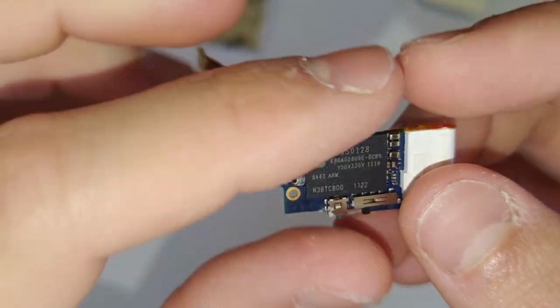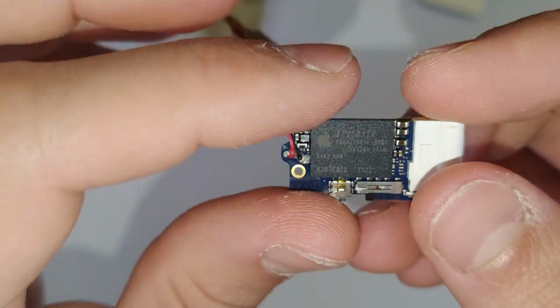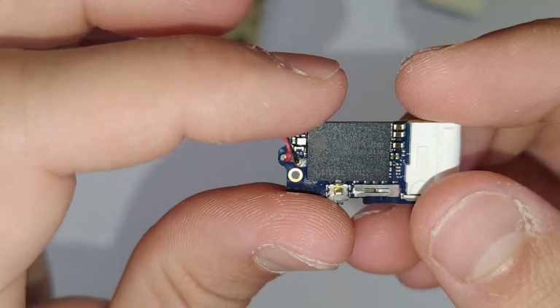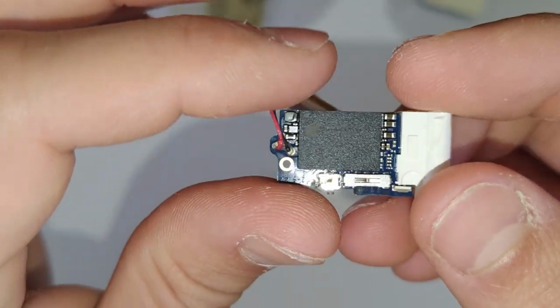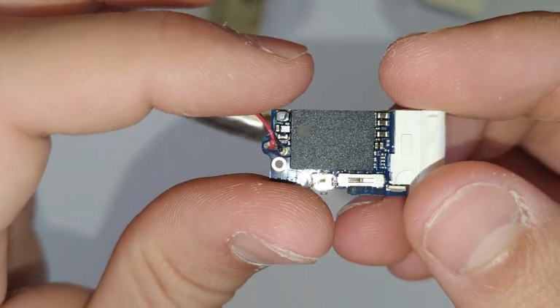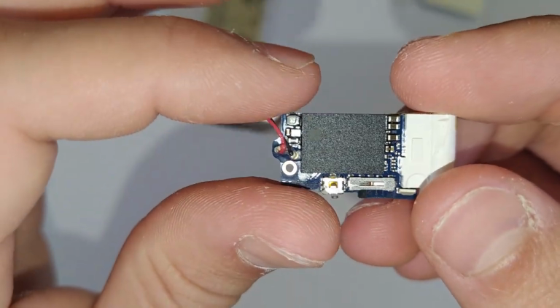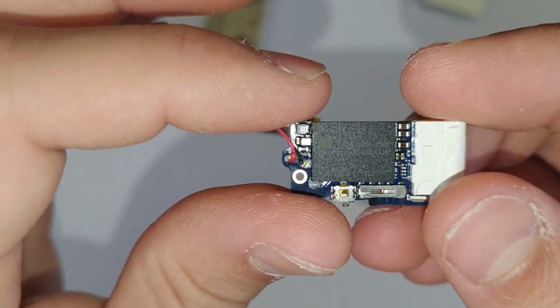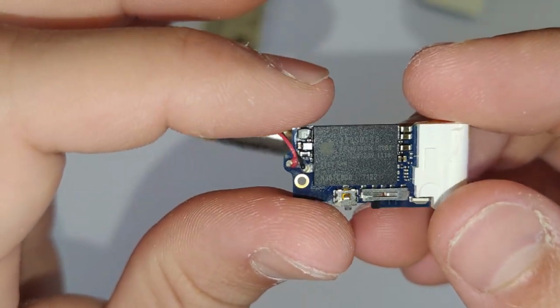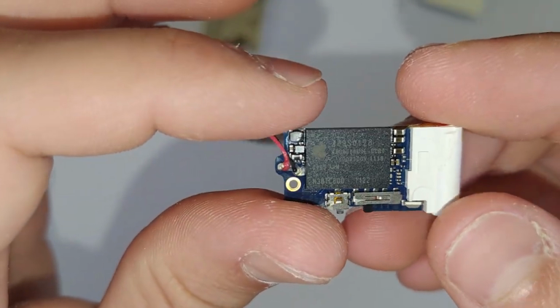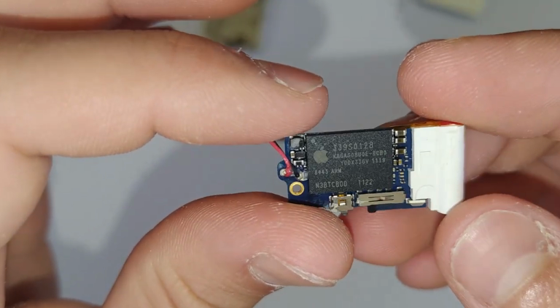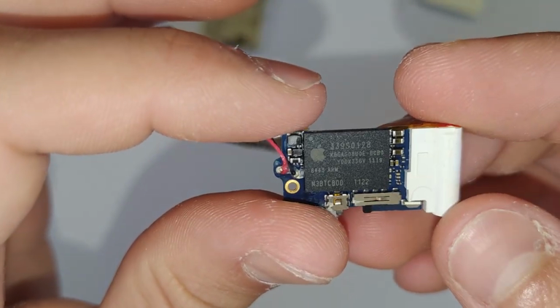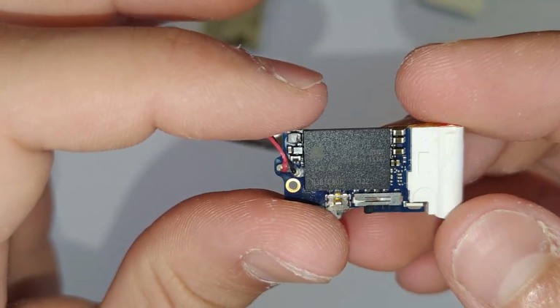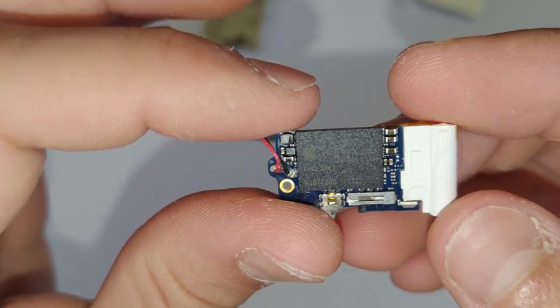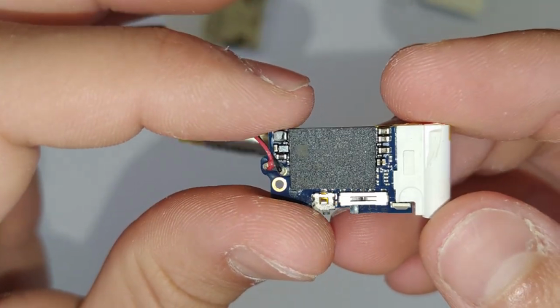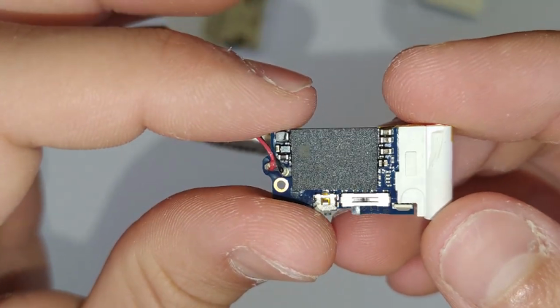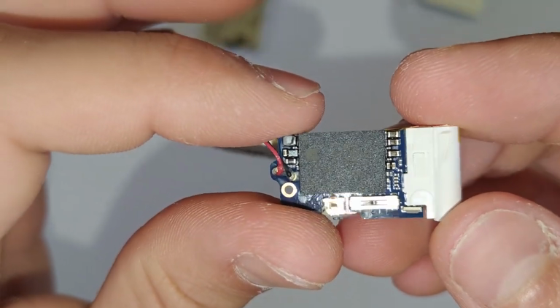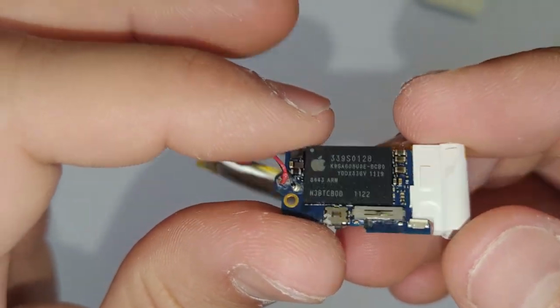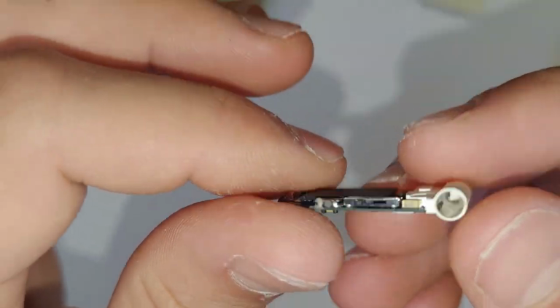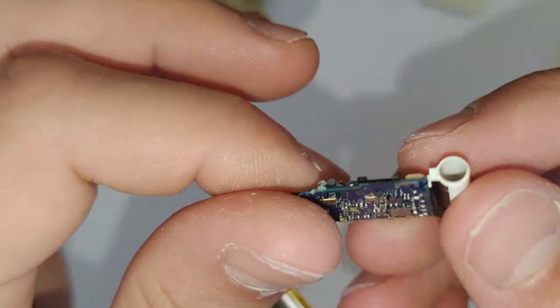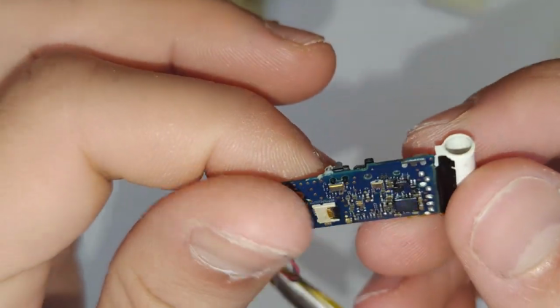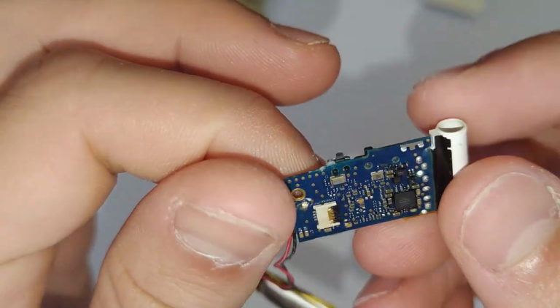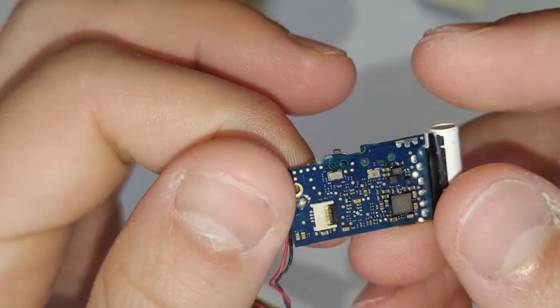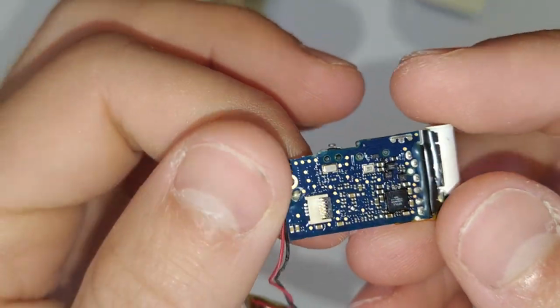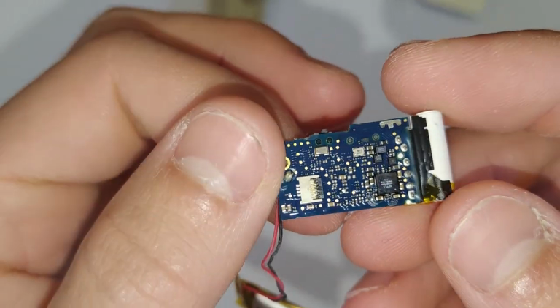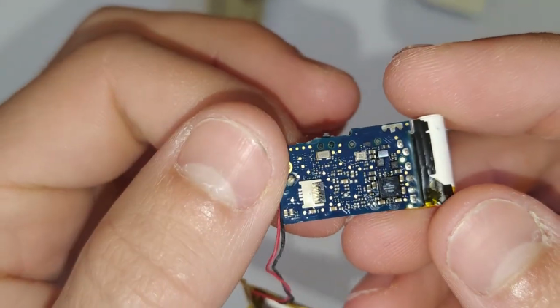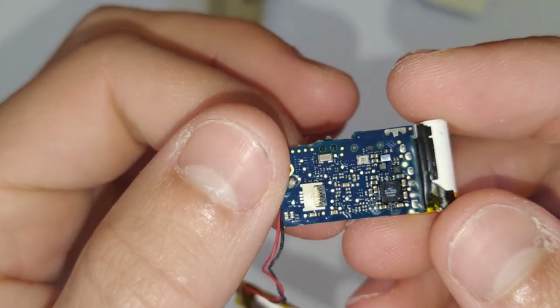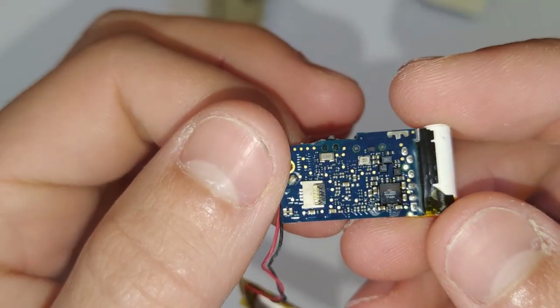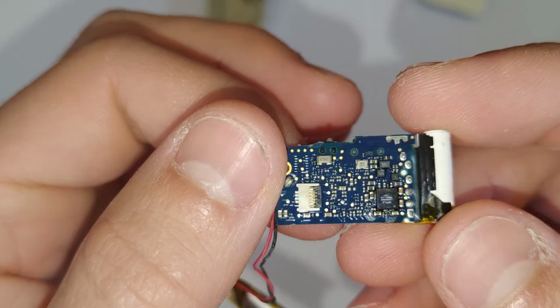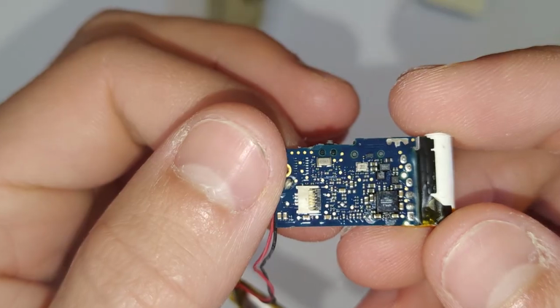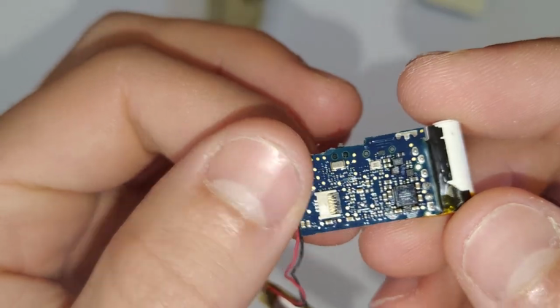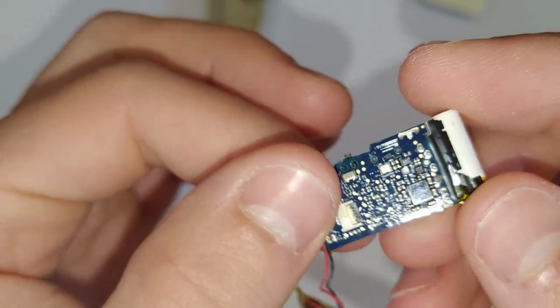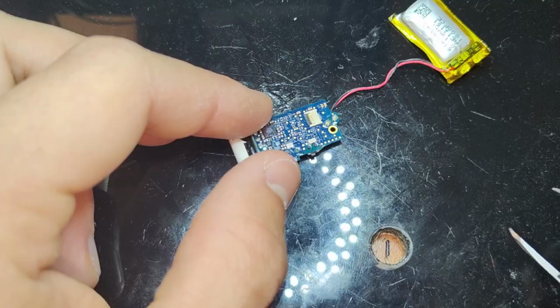Now once you've got the logic board out, this is always a good time to inspect for any water damage or anything like that.